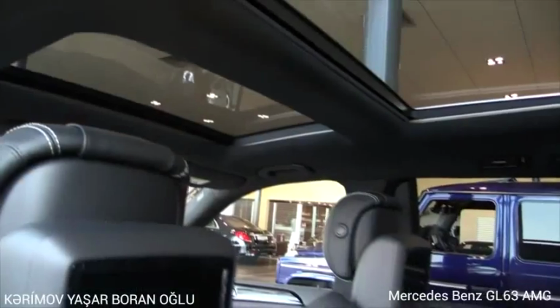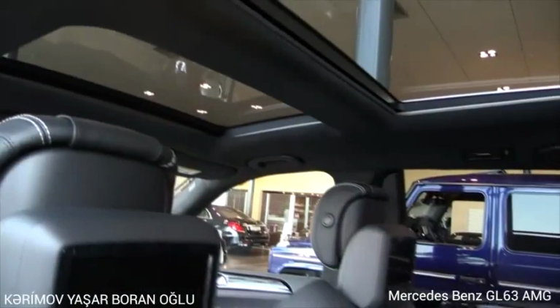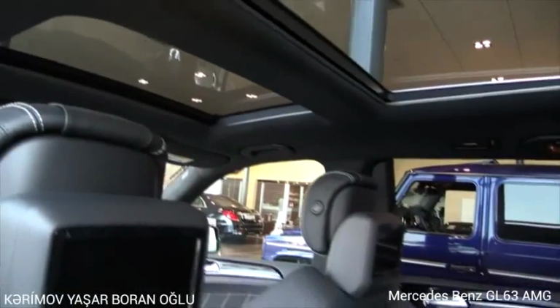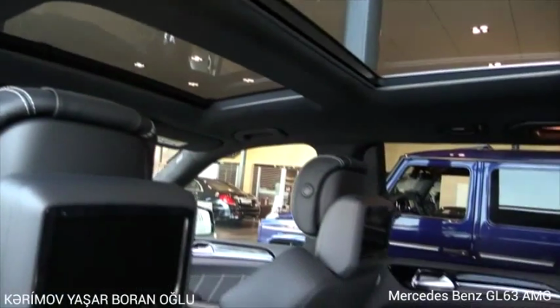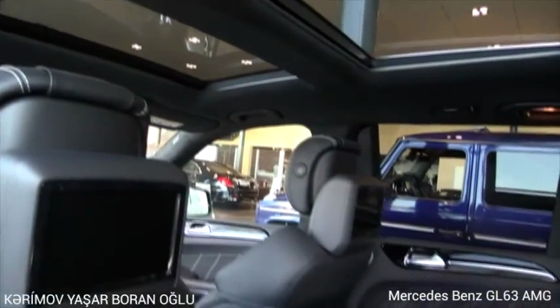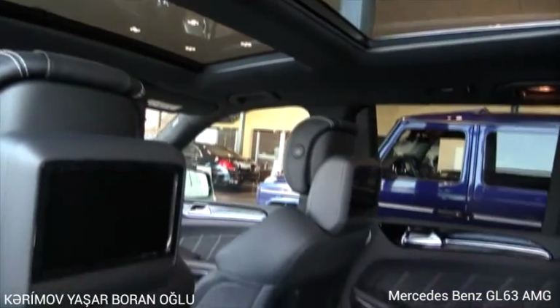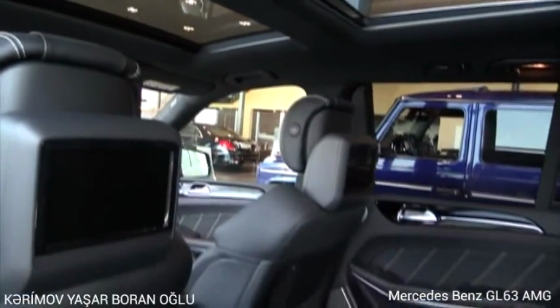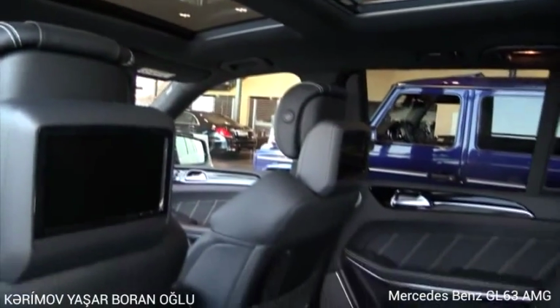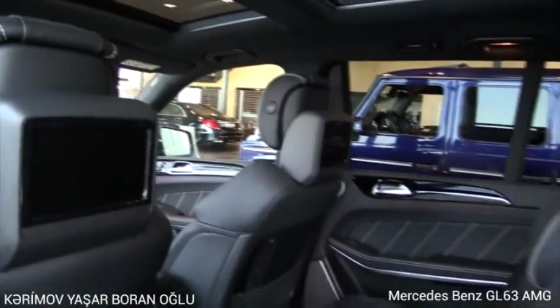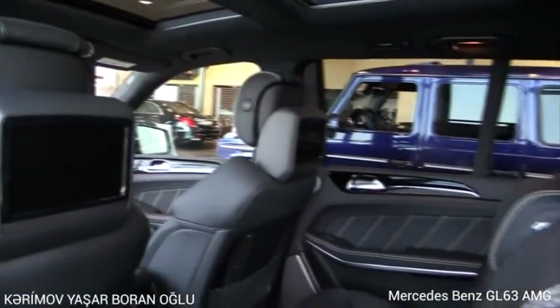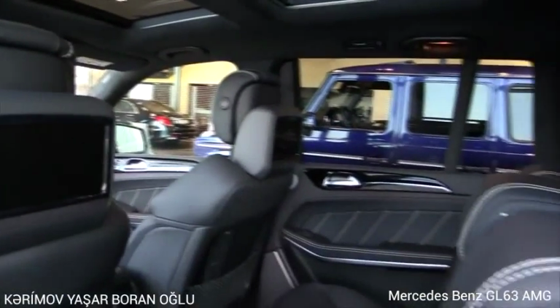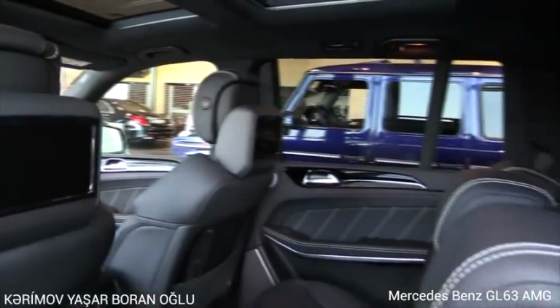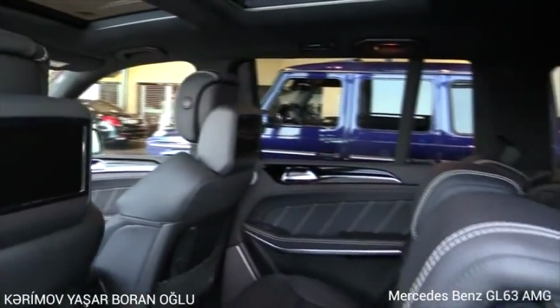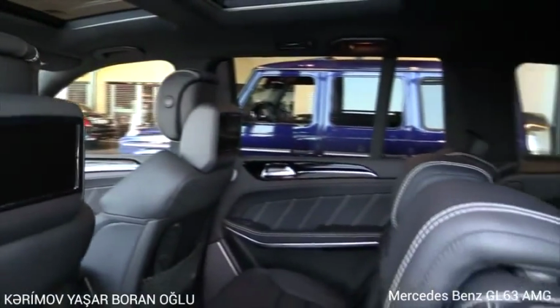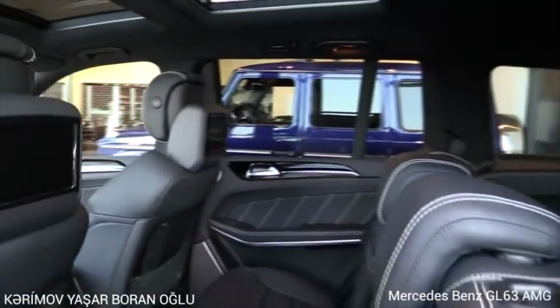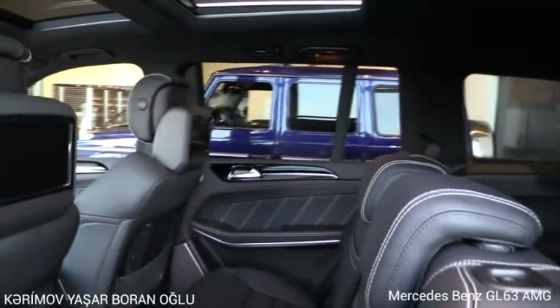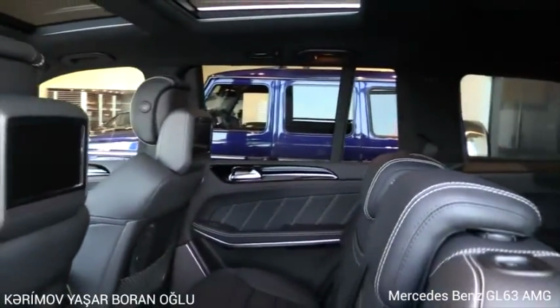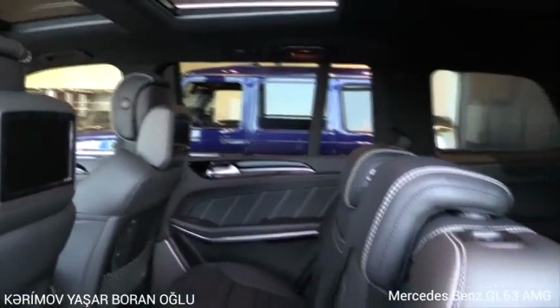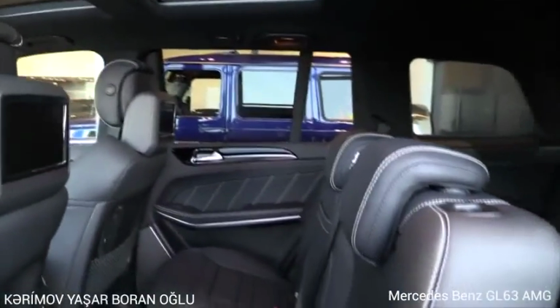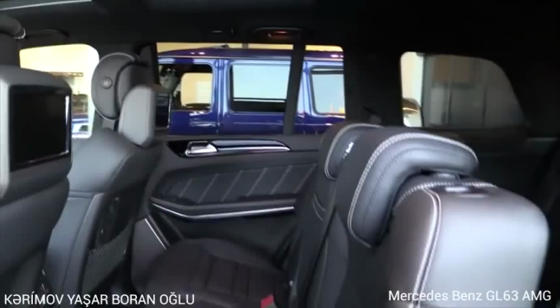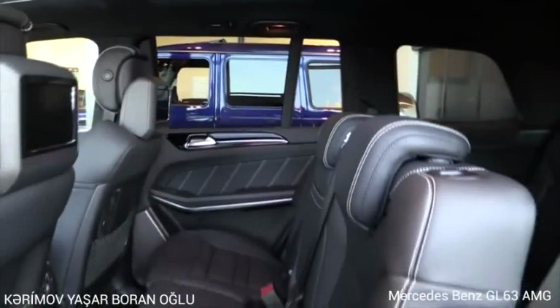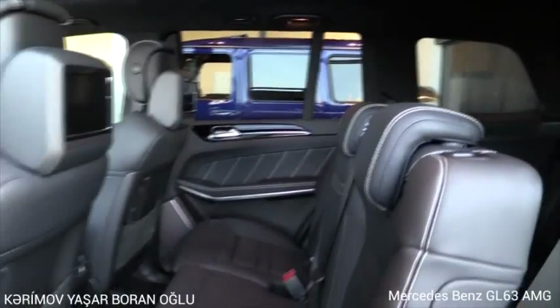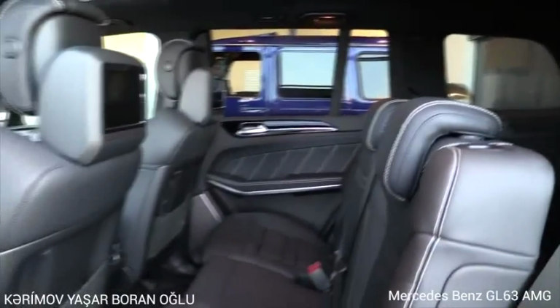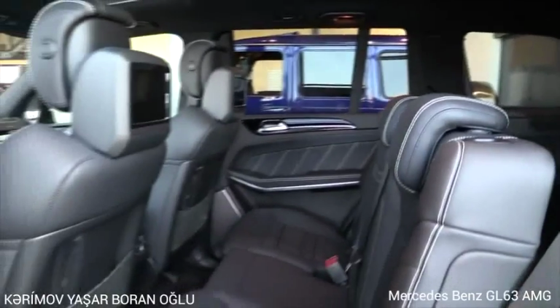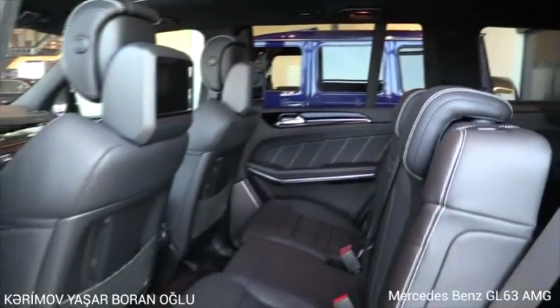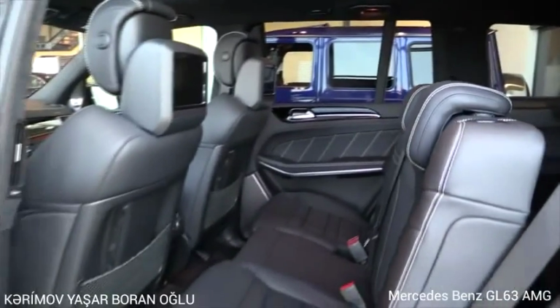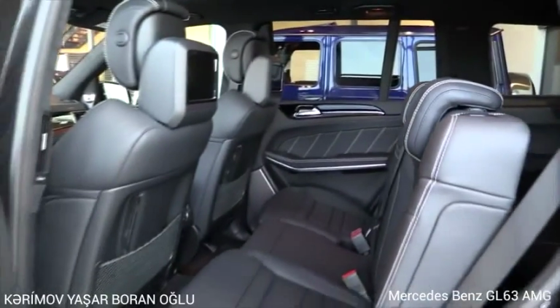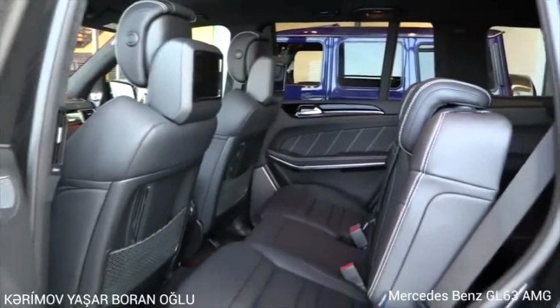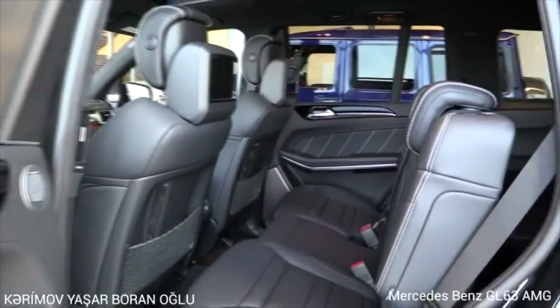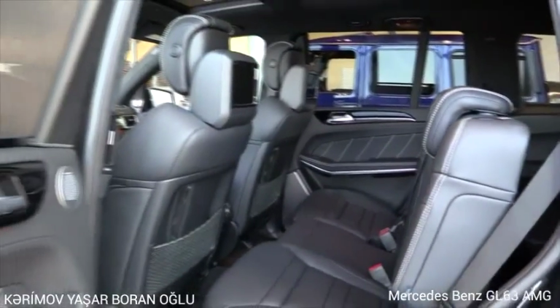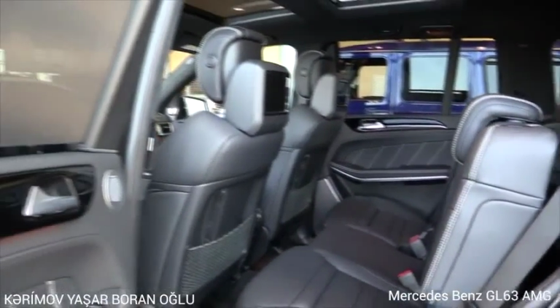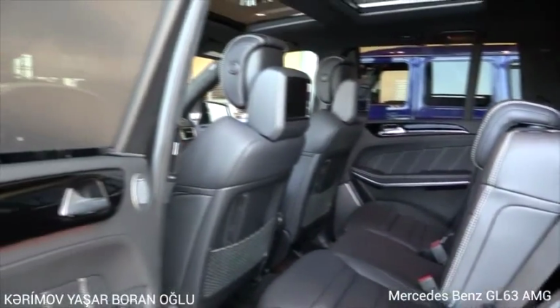Entertainment system in the back, ambient lighting, full leather design of interior.